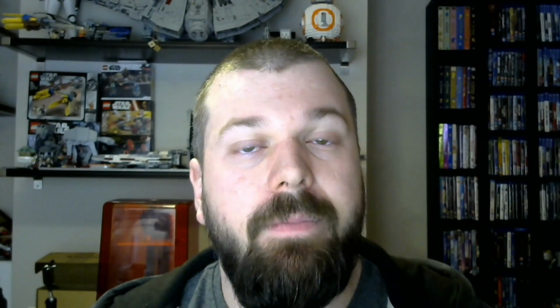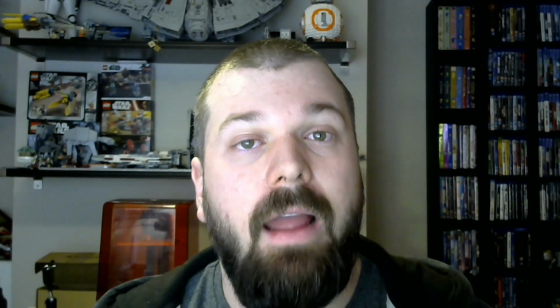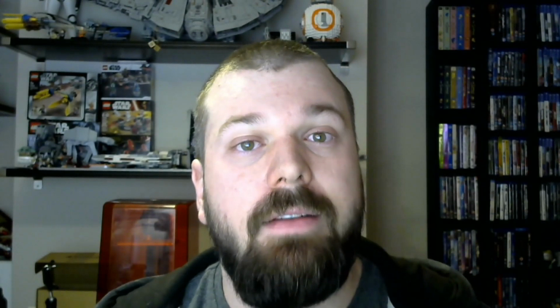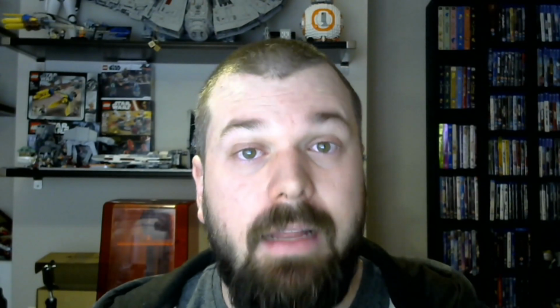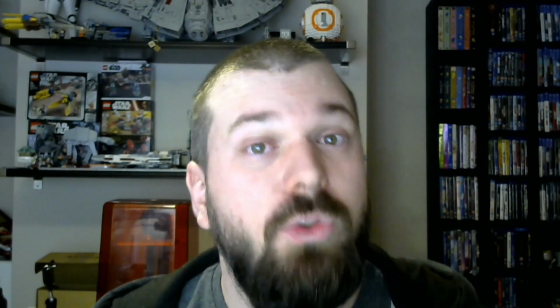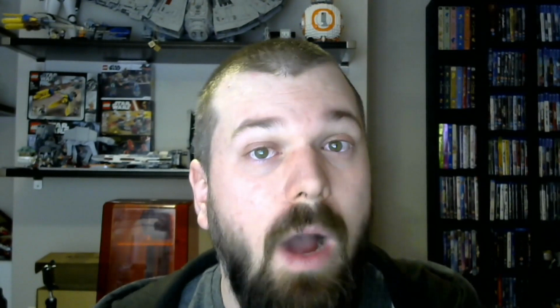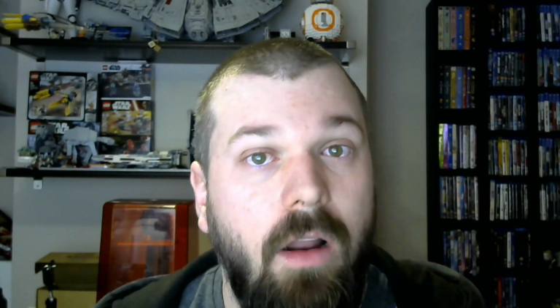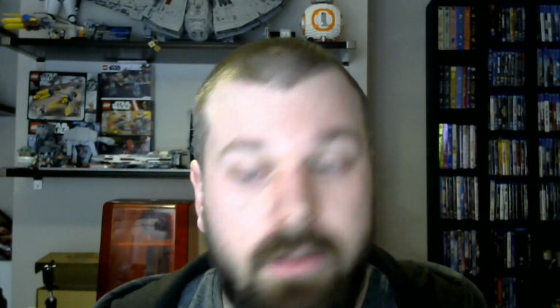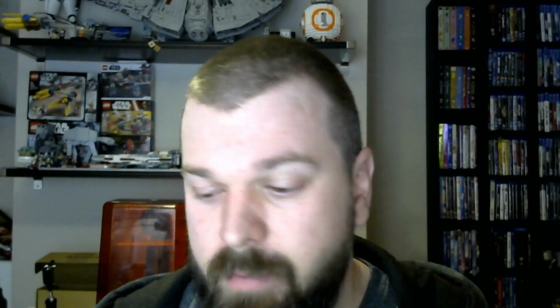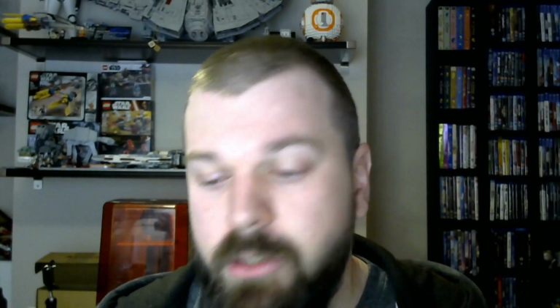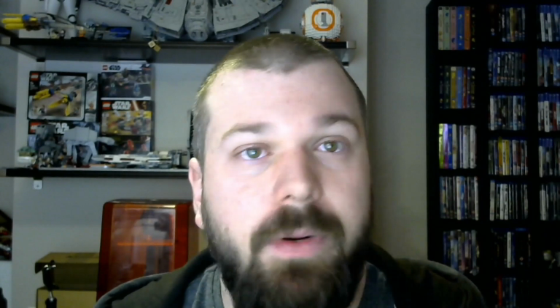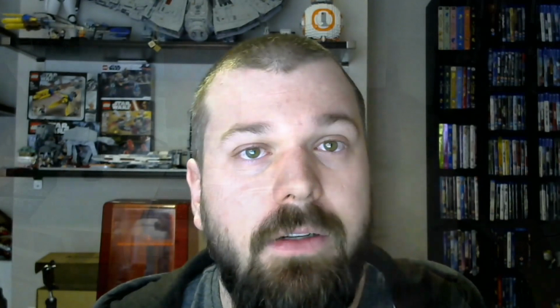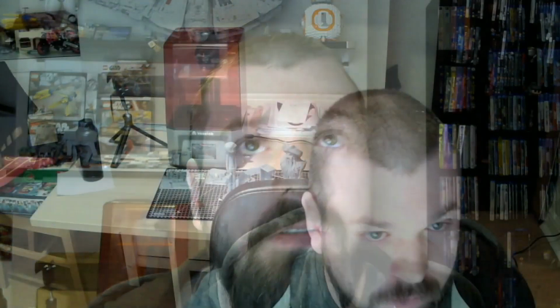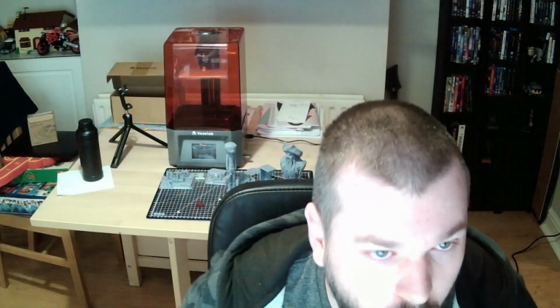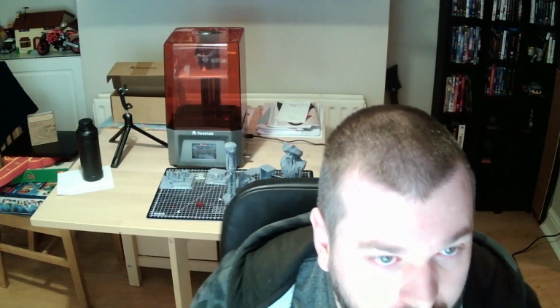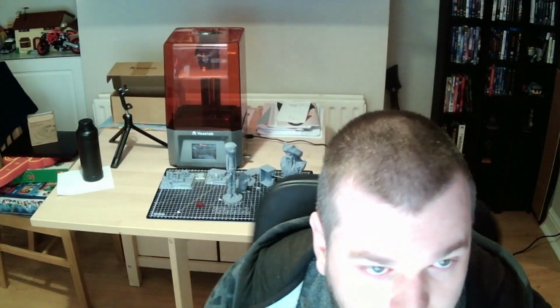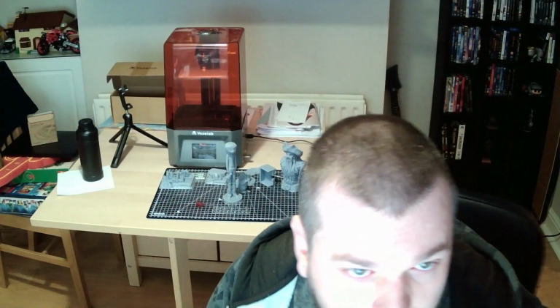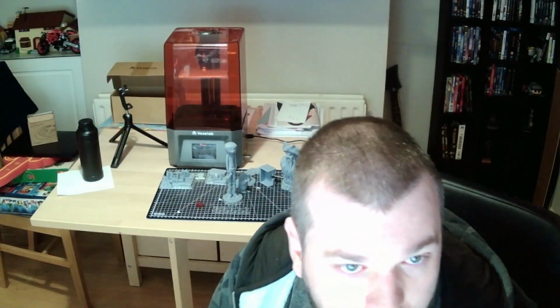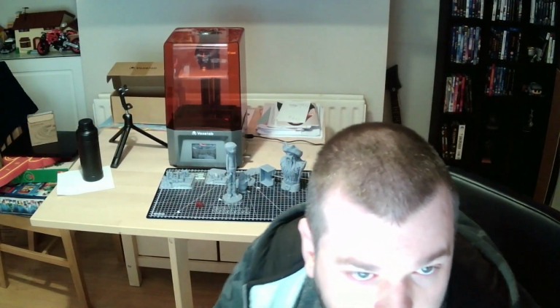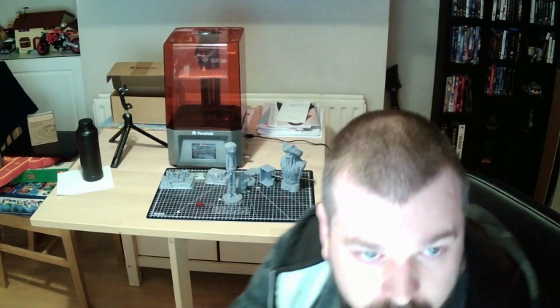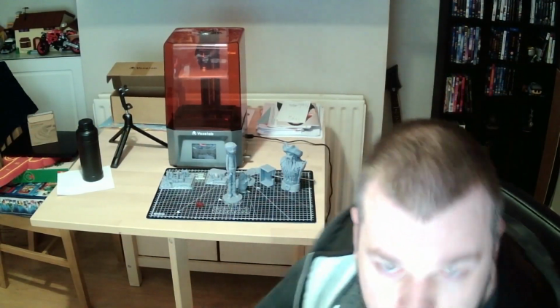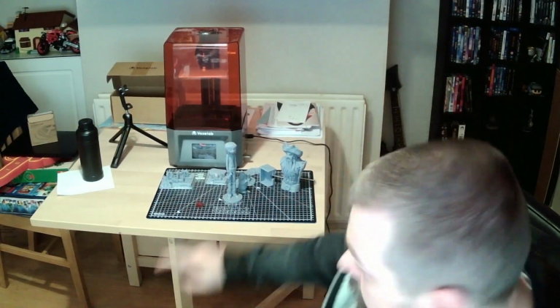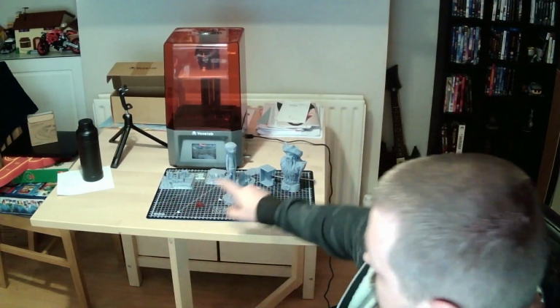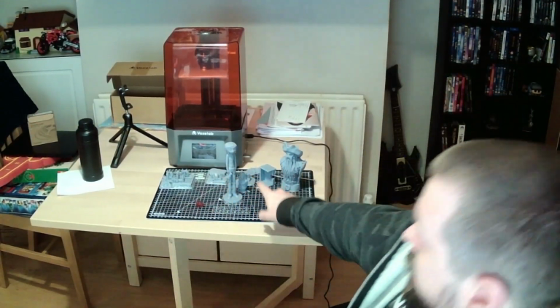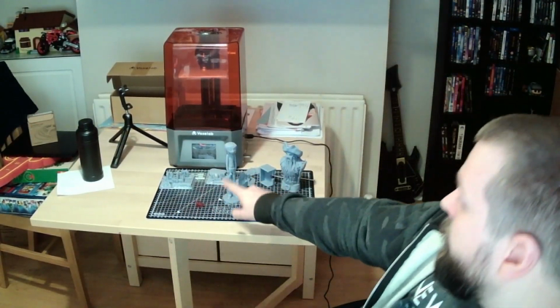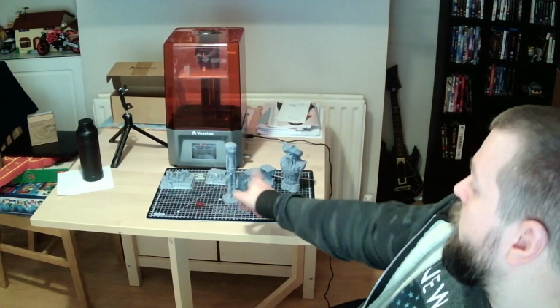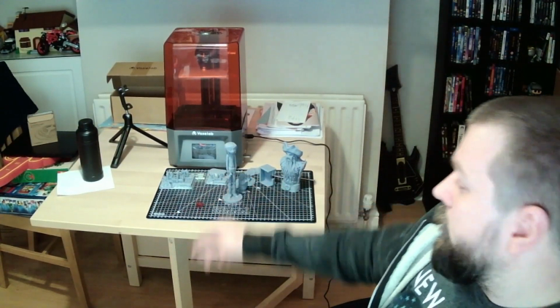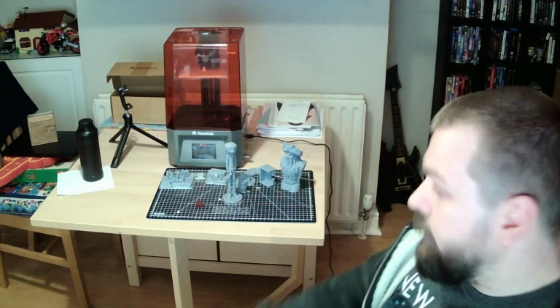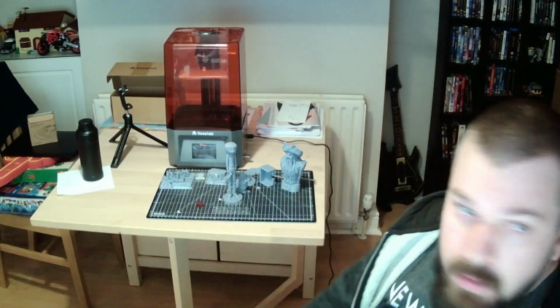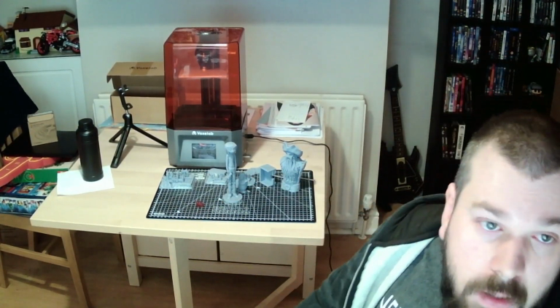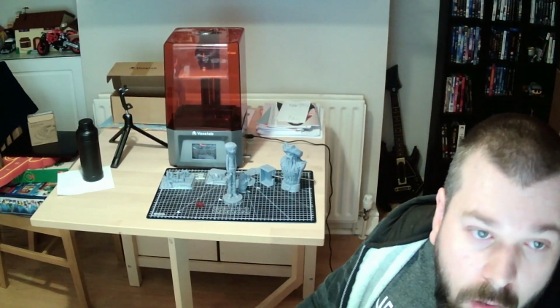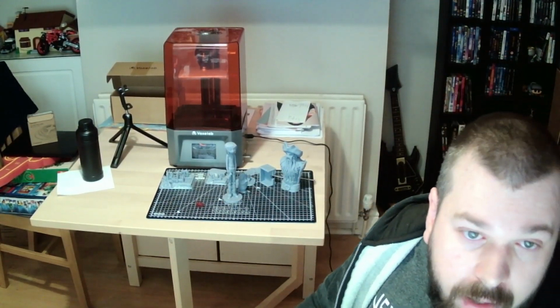I have used an entire bottle of resin on this machine already, and that's quite a lot. I've managed to print quite a few little models — you can see them over here.